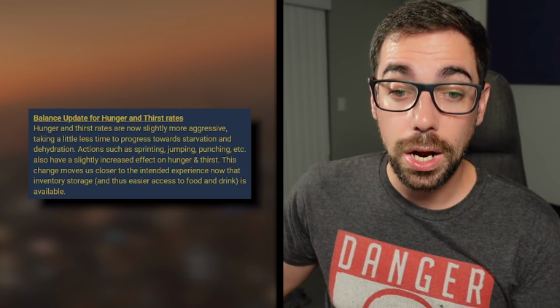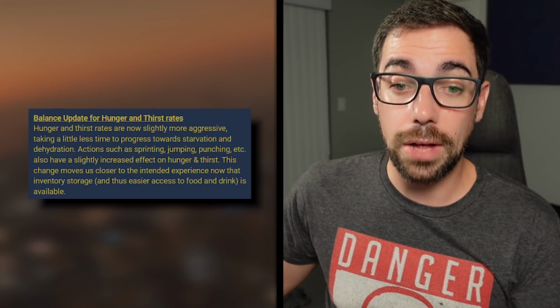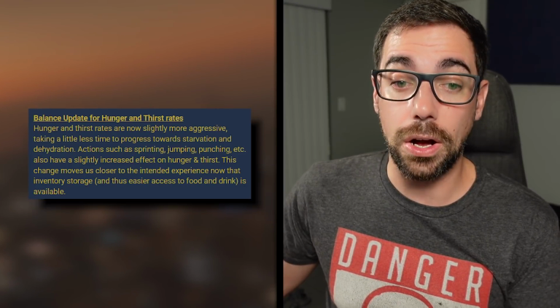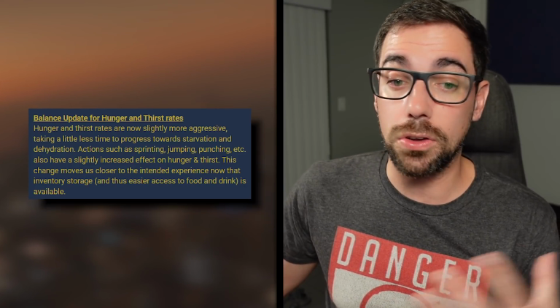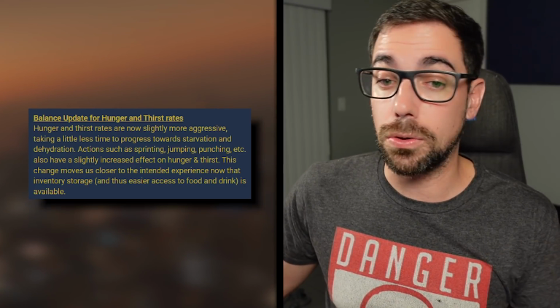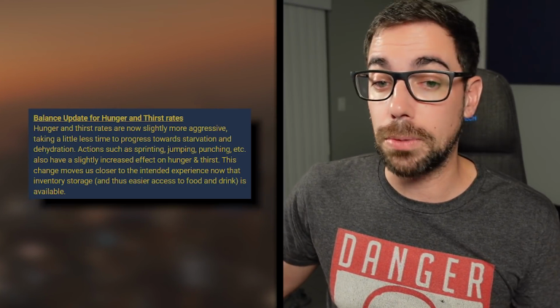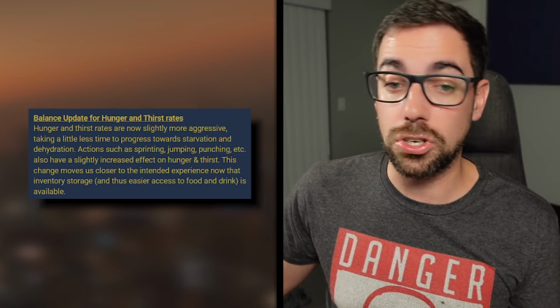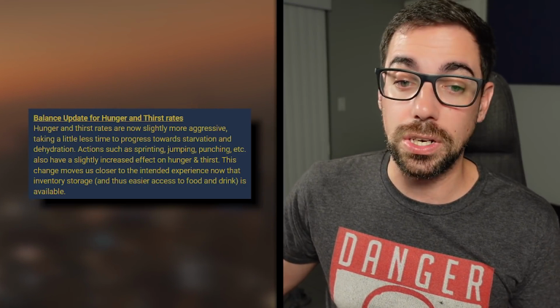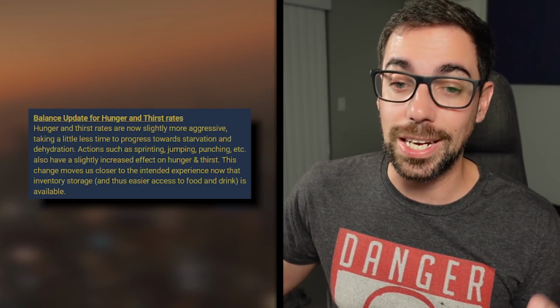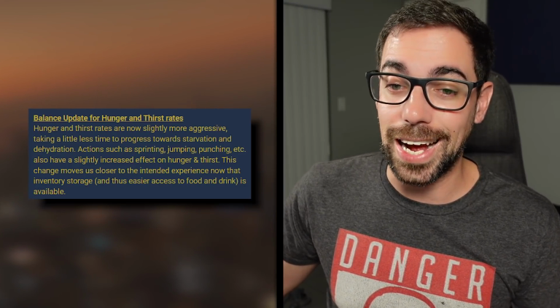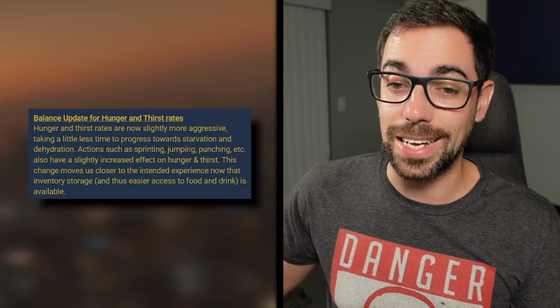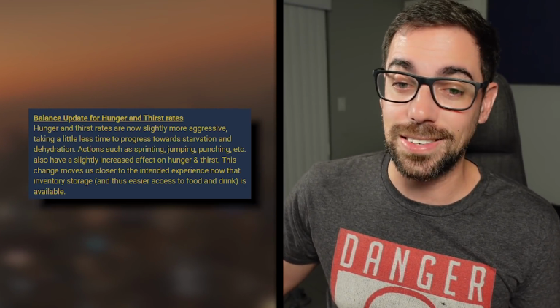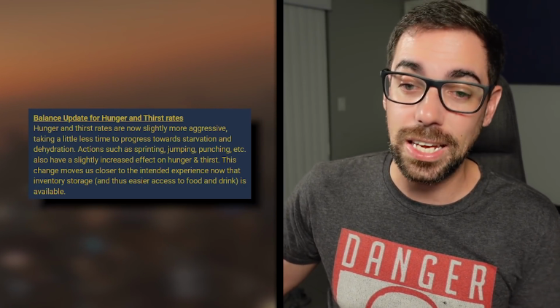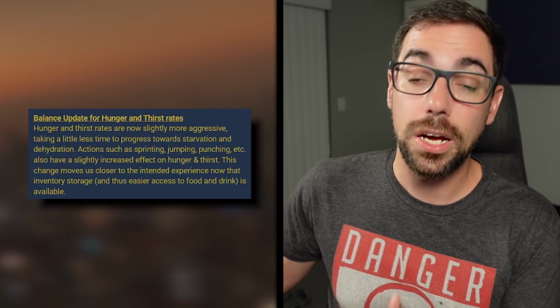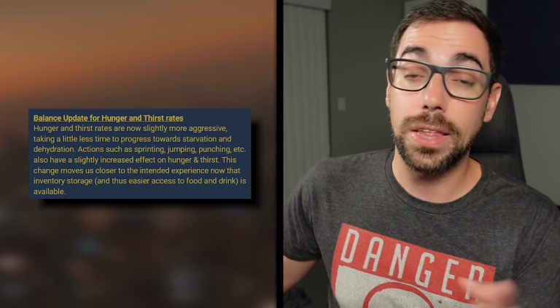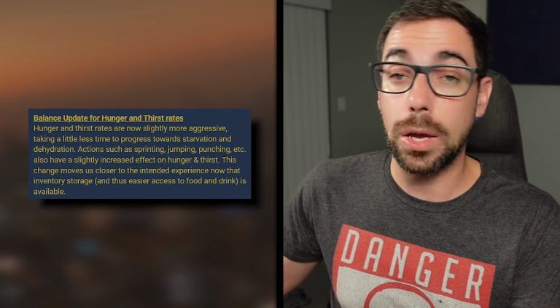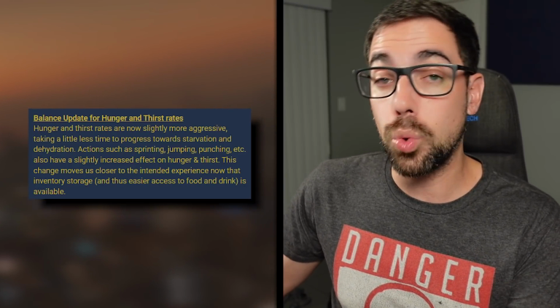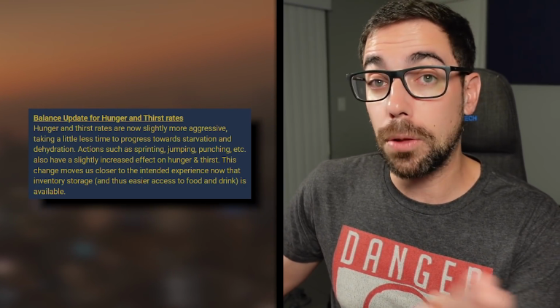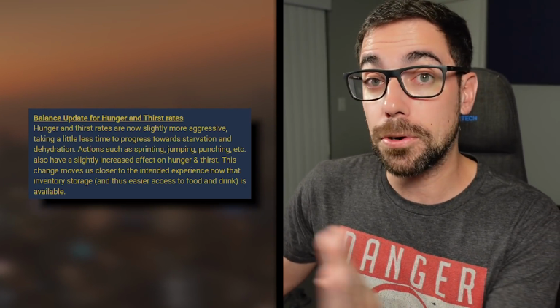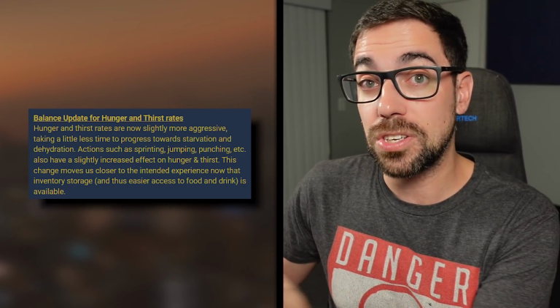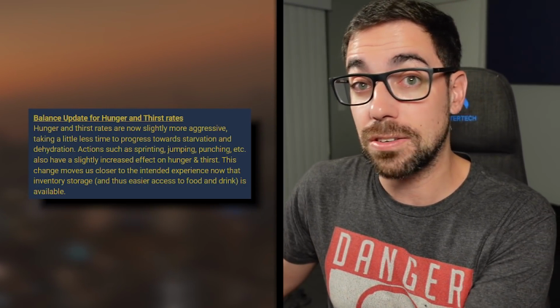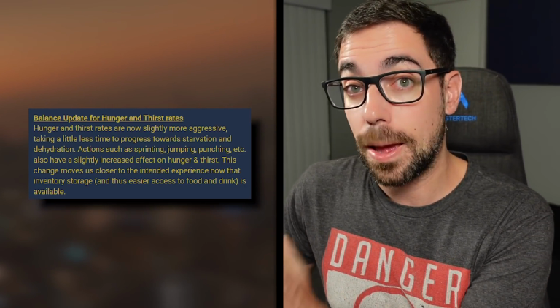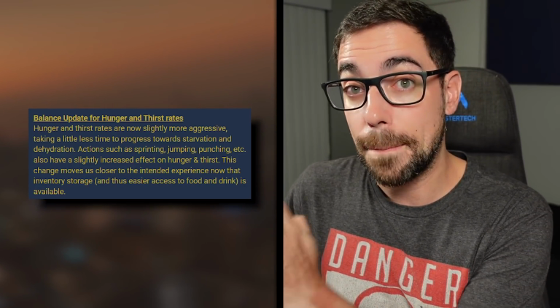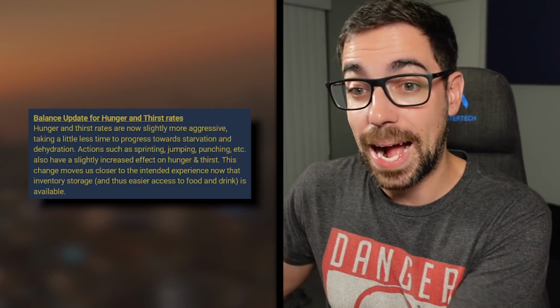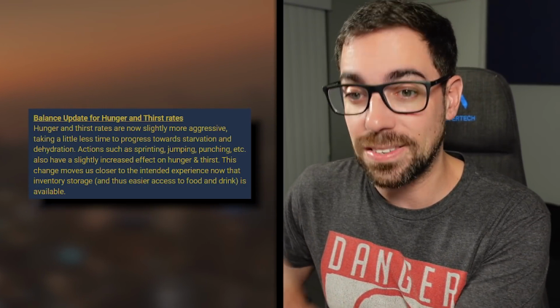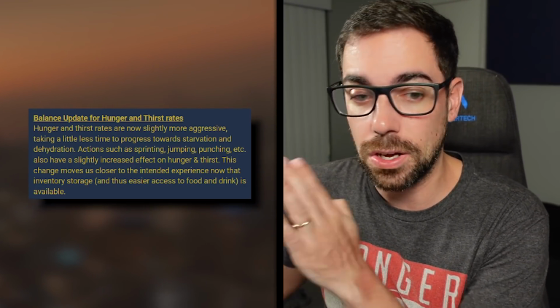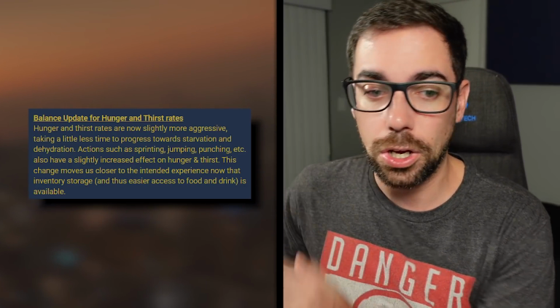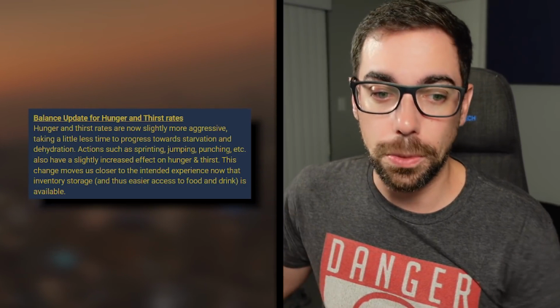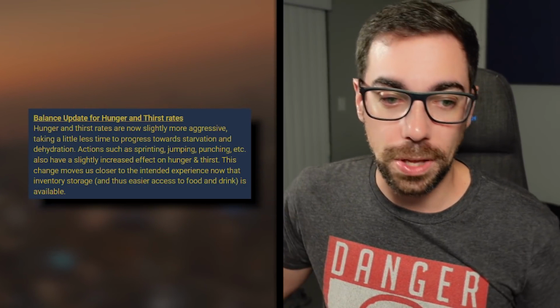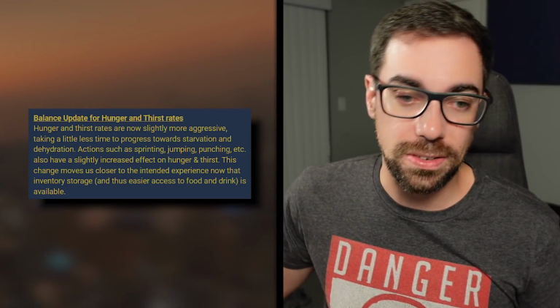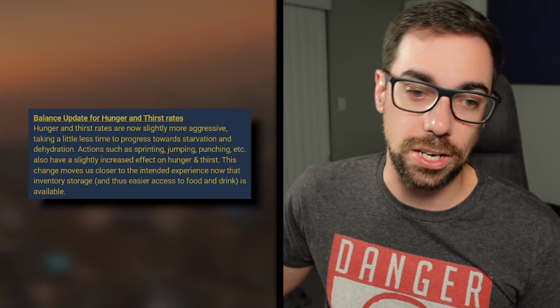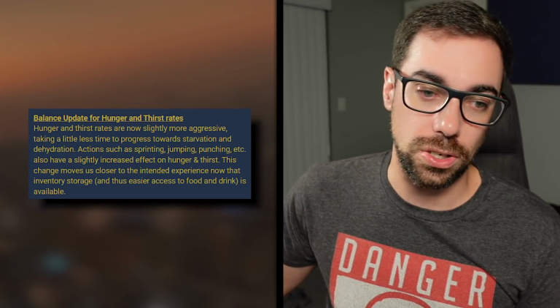There was also a balance to hunger and thirst — they're a bit more aggressive now. Sprinting, jumping, and punching all have a larger effect on your thirst and hunger than they had before. They also mentioned in ISC that hunger and thirst will persist past your play sessions.